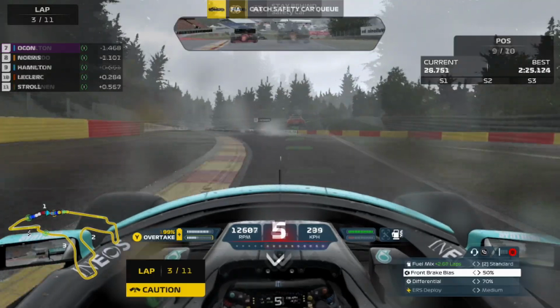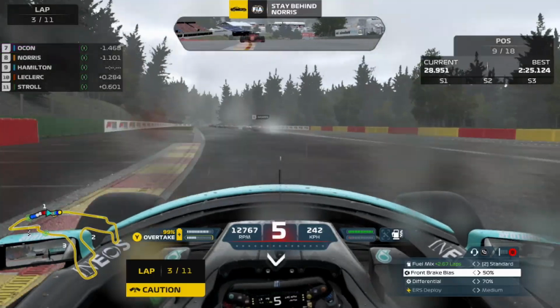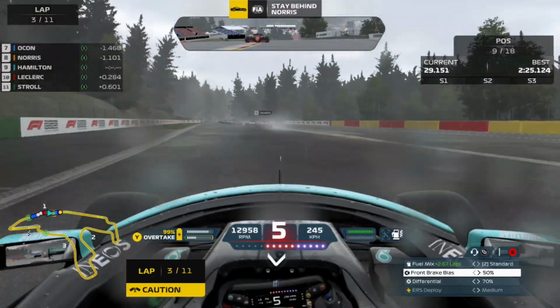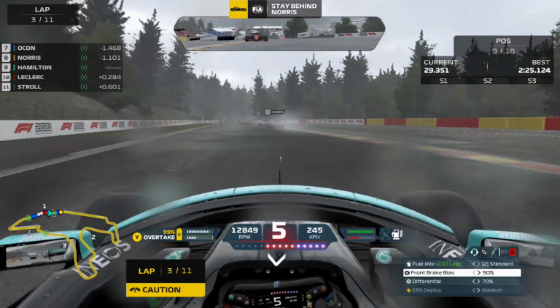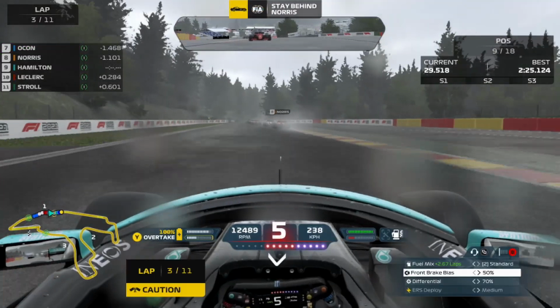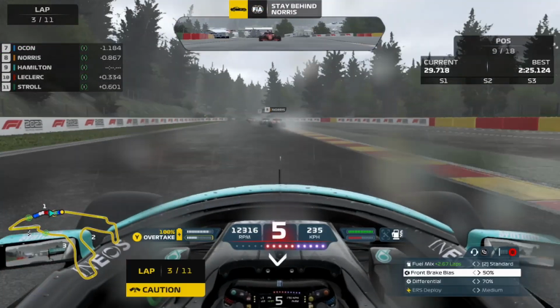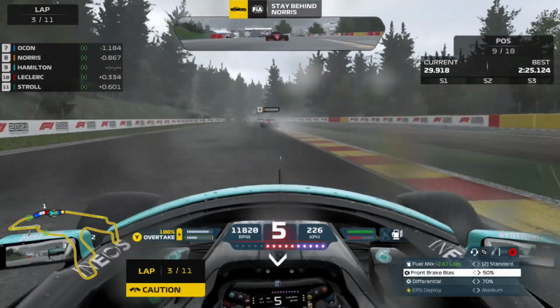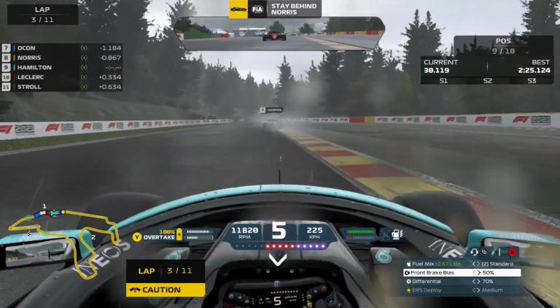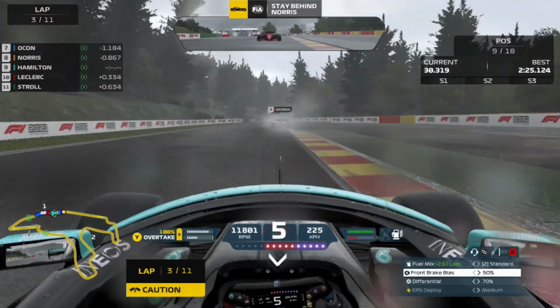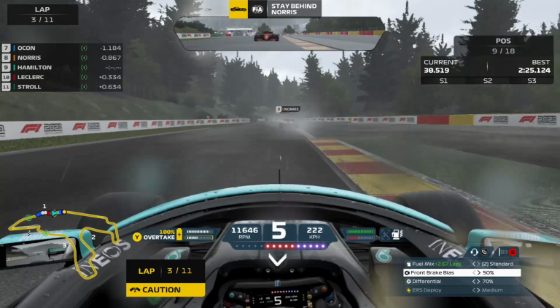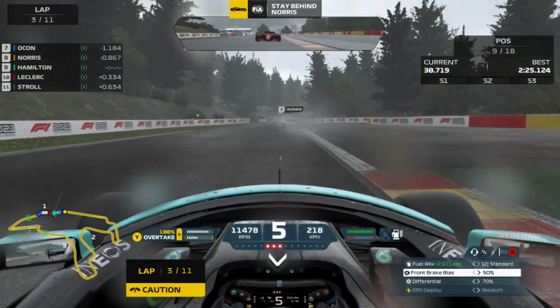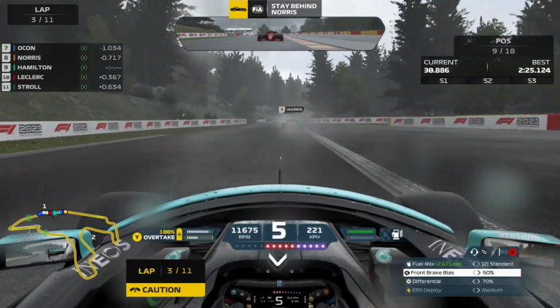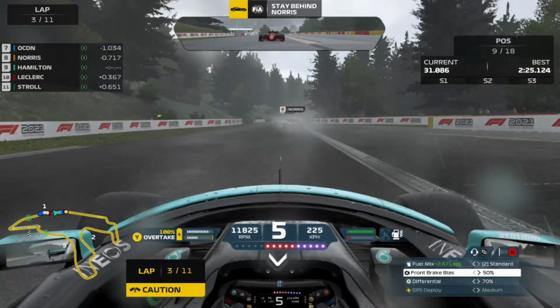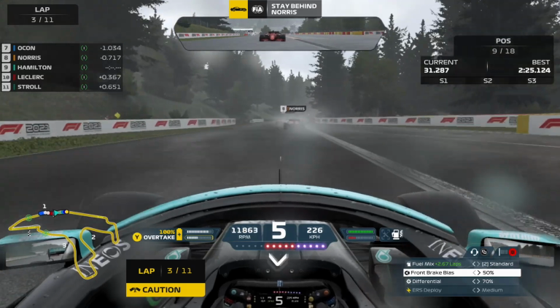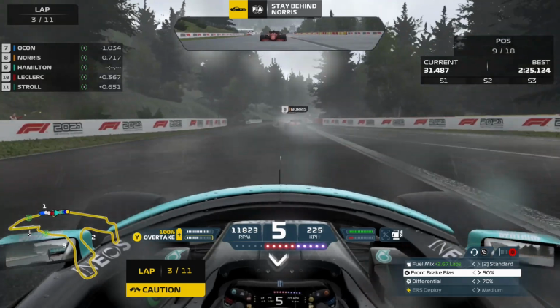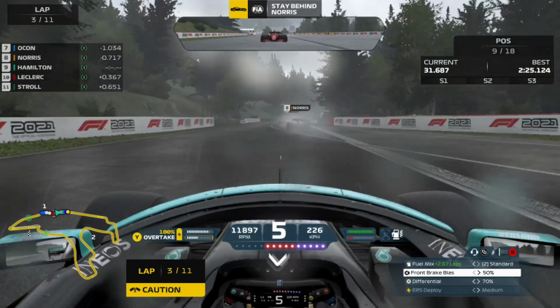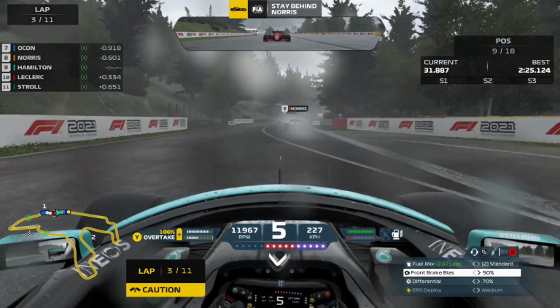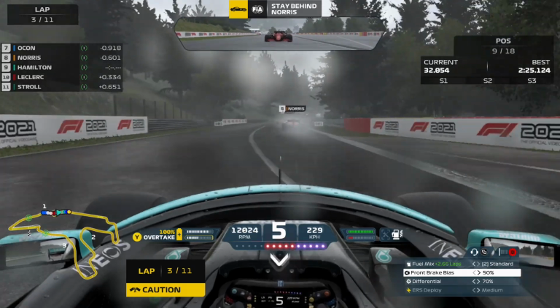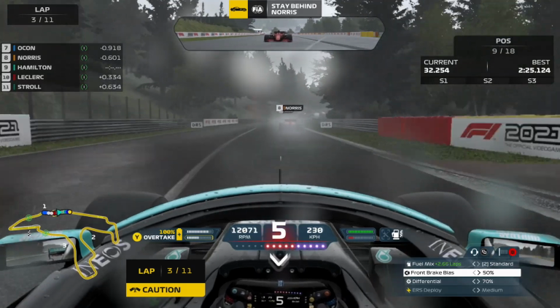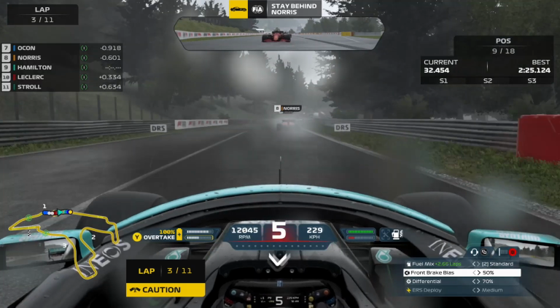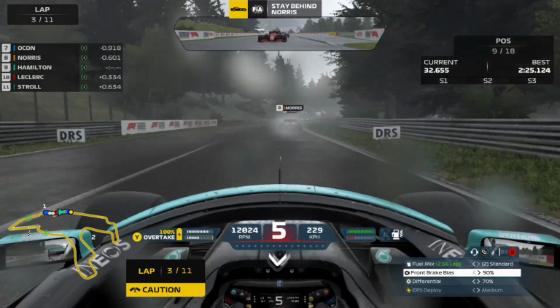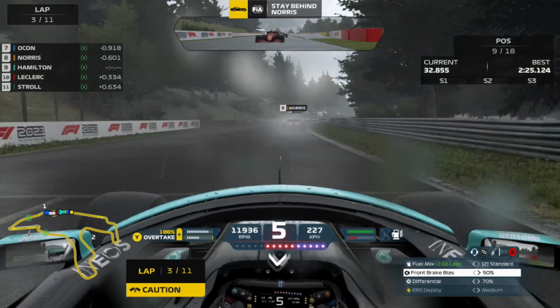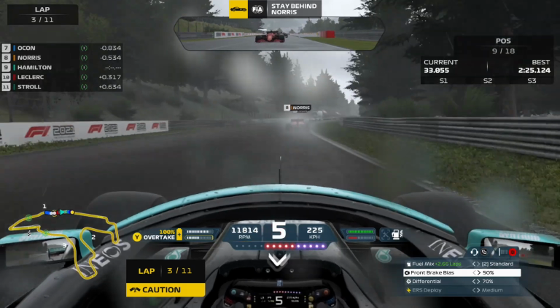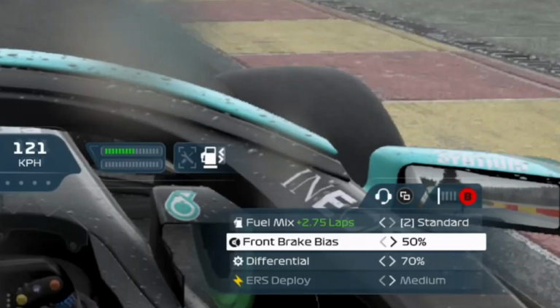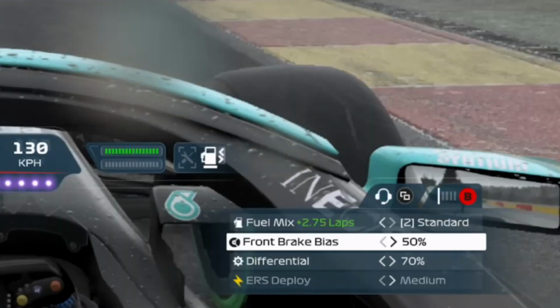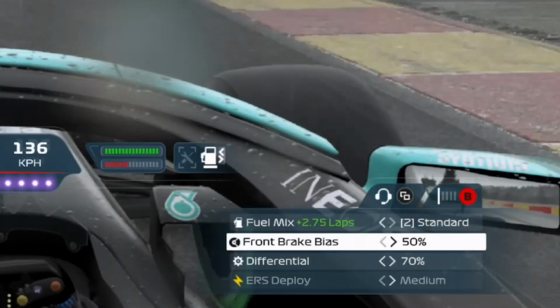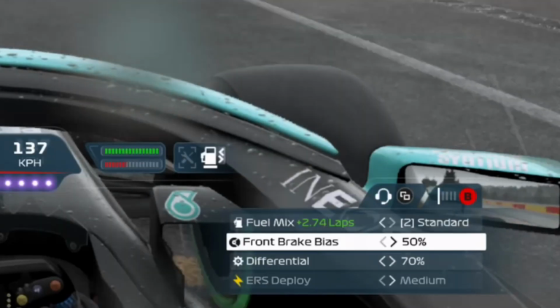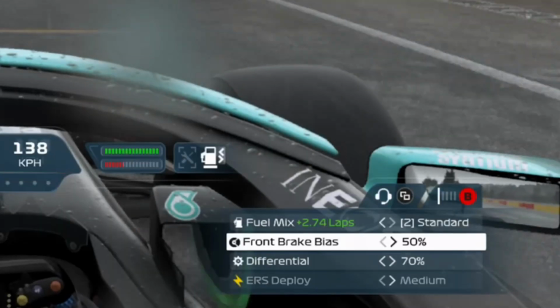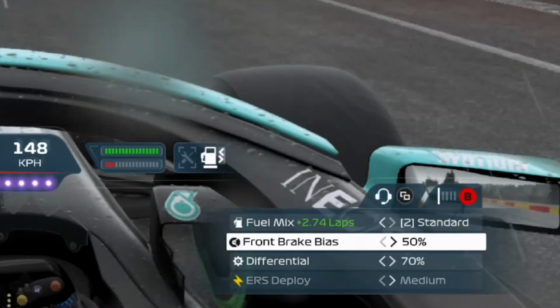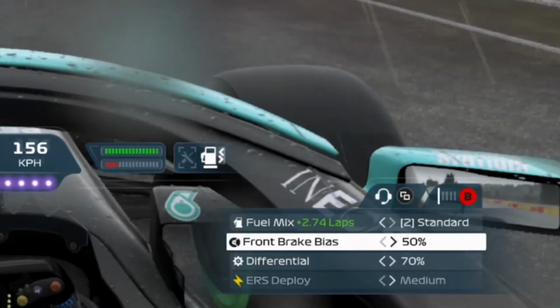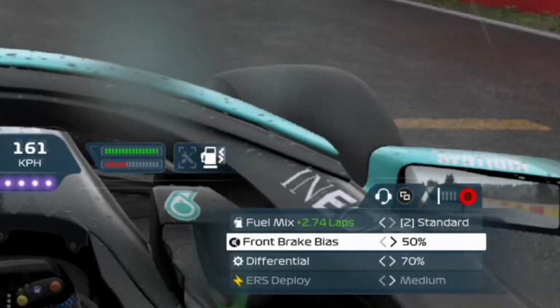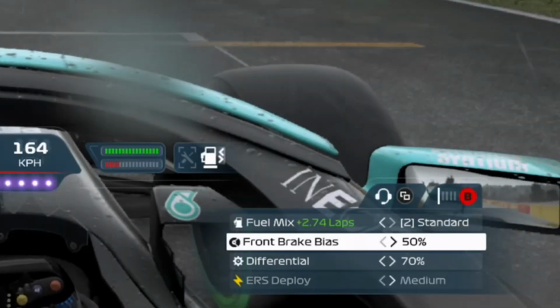Go full throttle and lightly press on the brakes while keeping the car at a very high RPM. This will burn through your fuel very quickly.